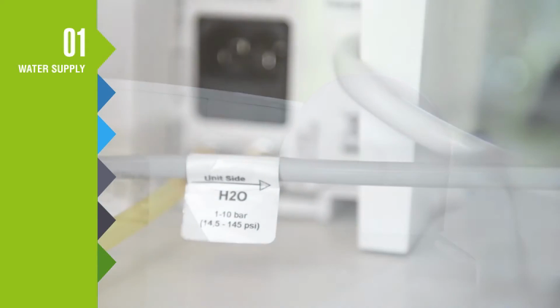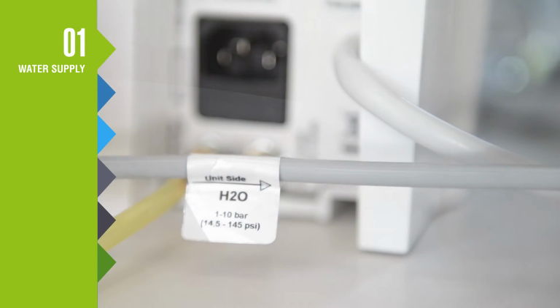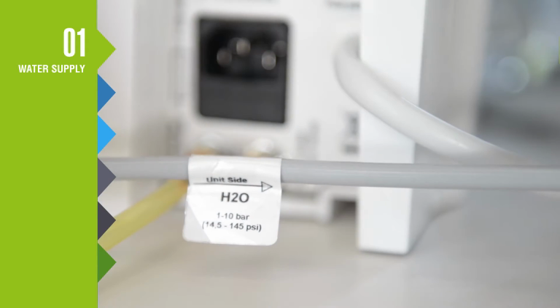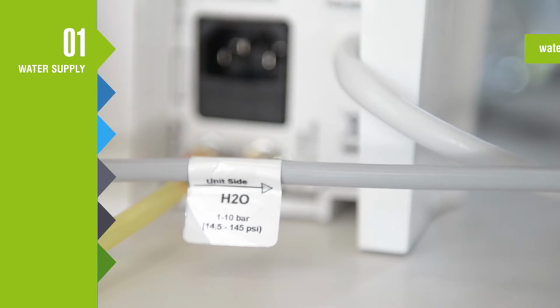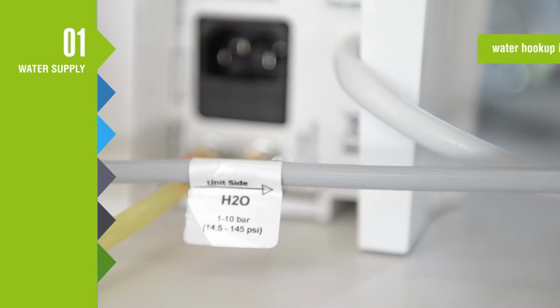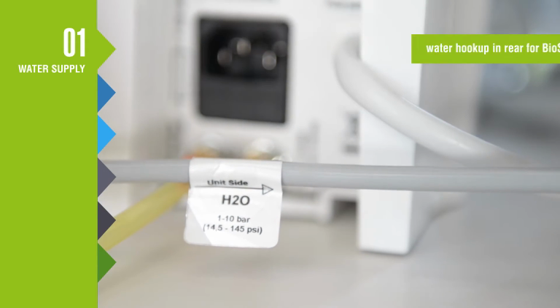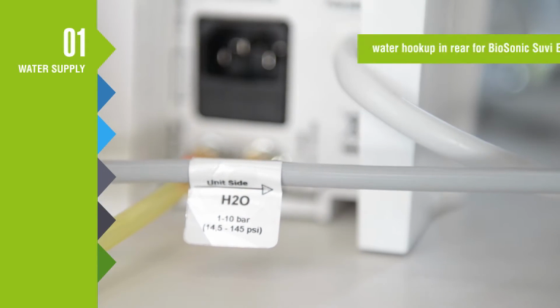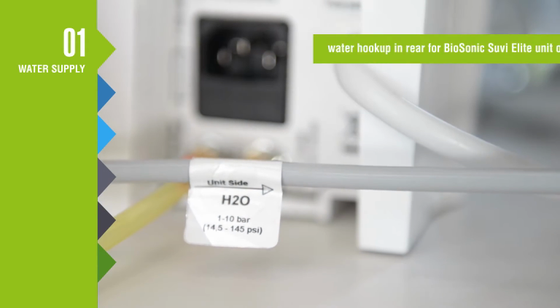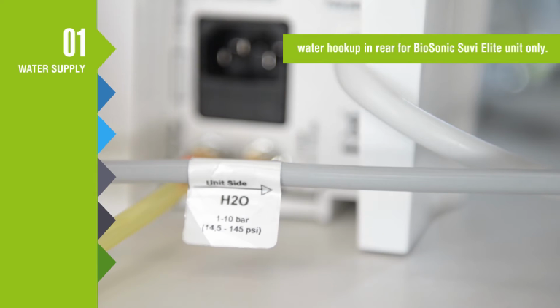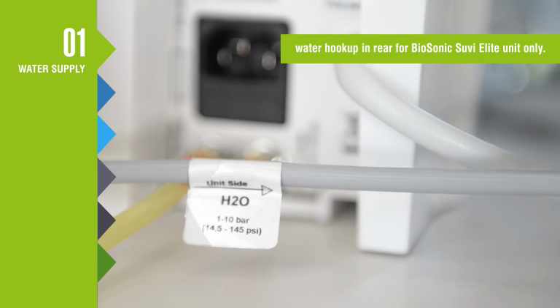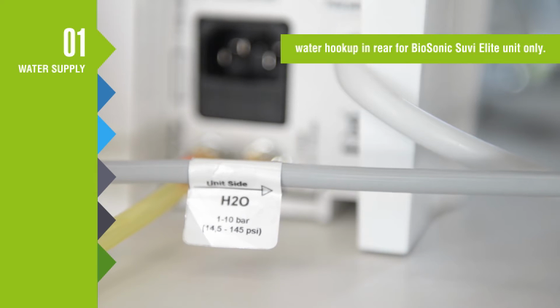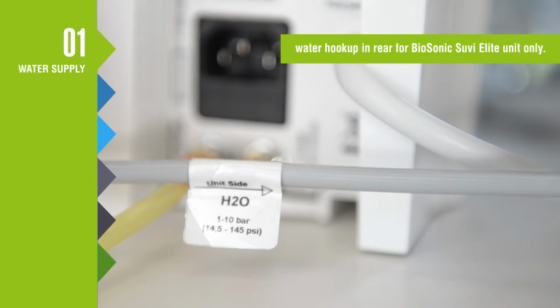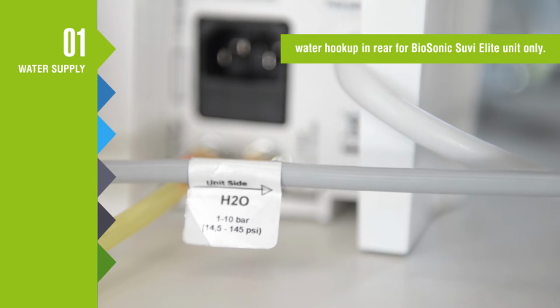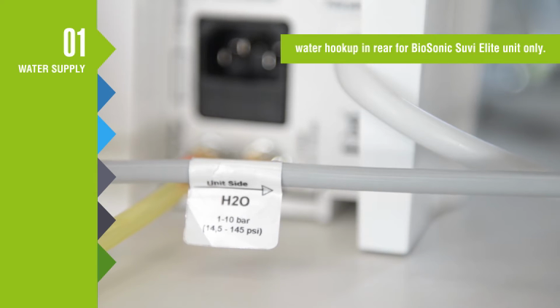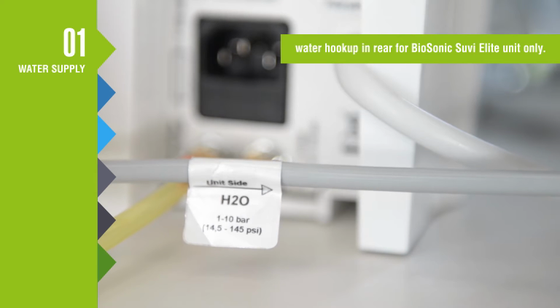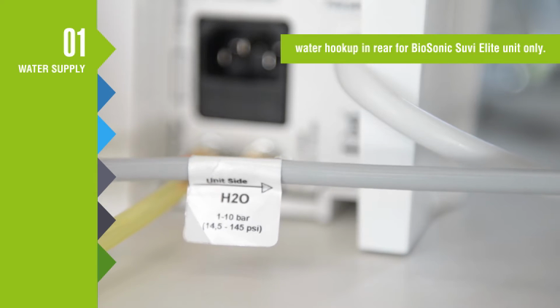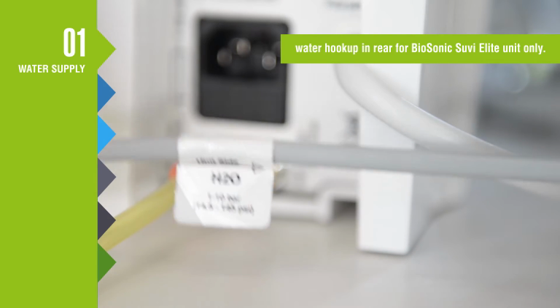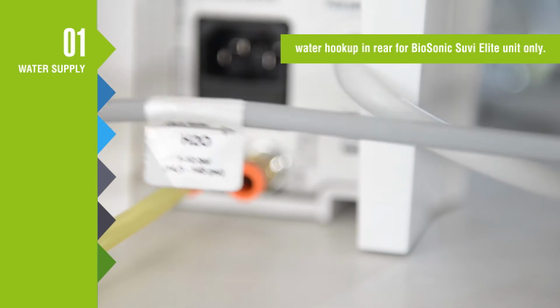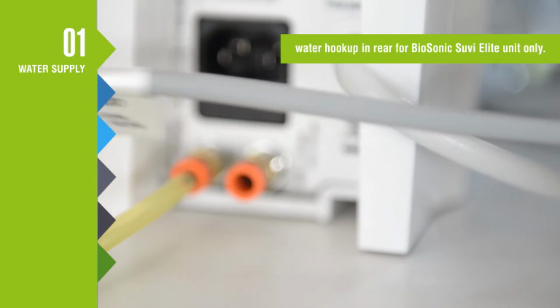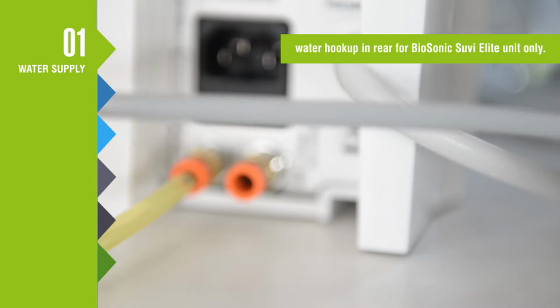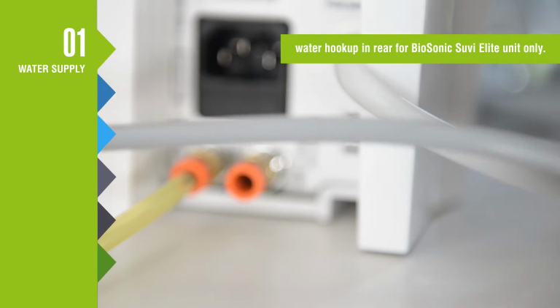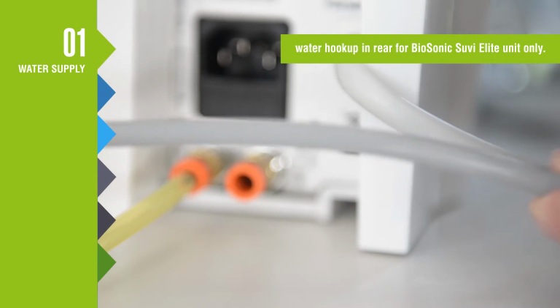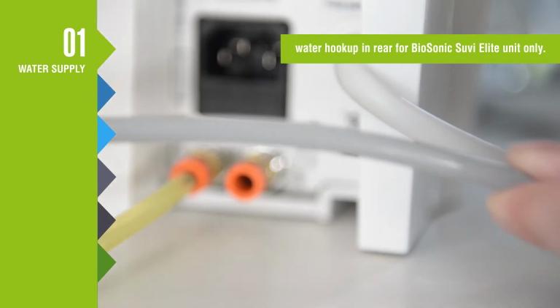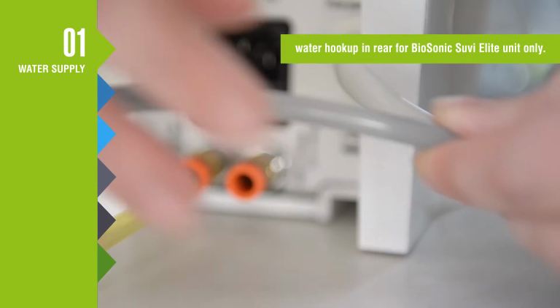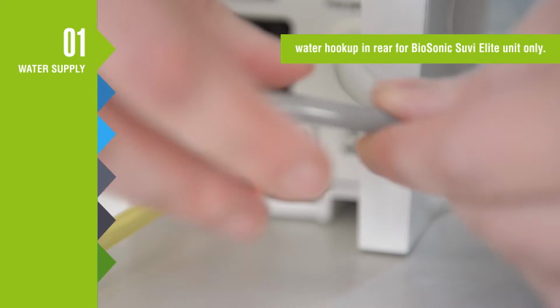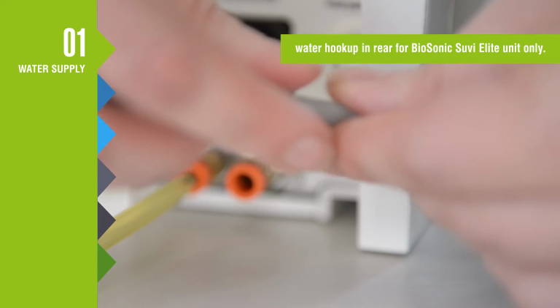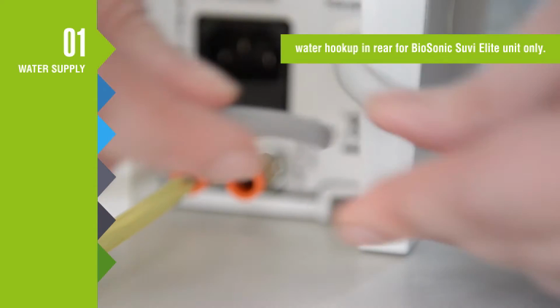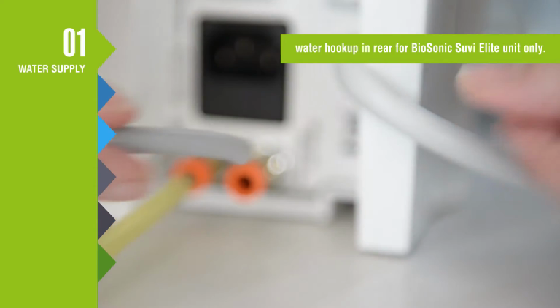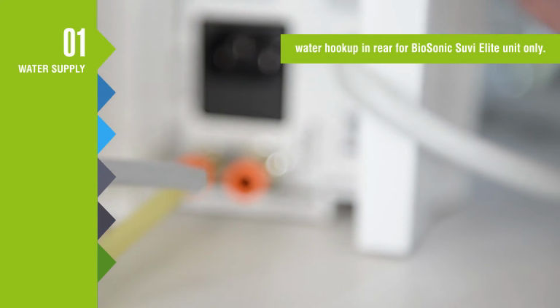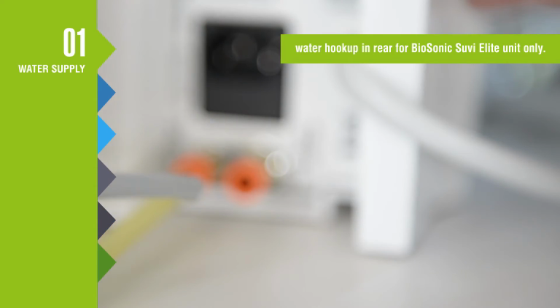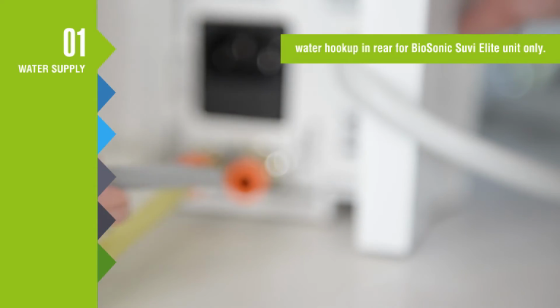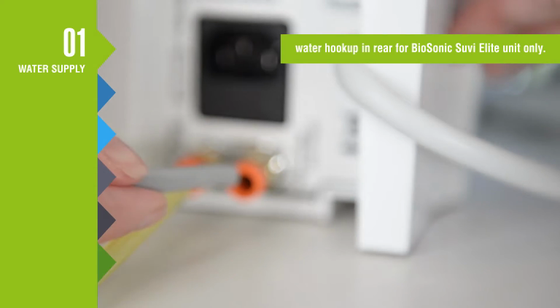If you have a Biosonic Sous Vide Elite unit, your water supply will hook up in the back of the unit.